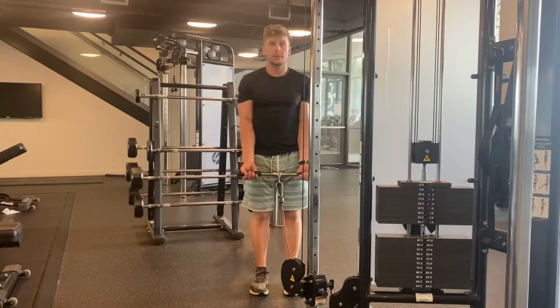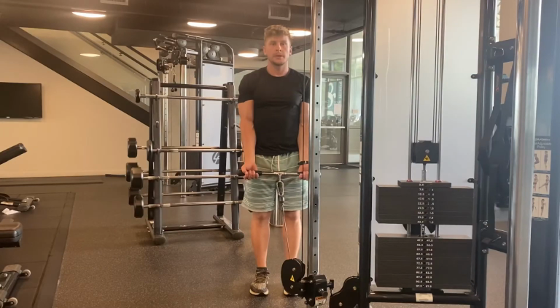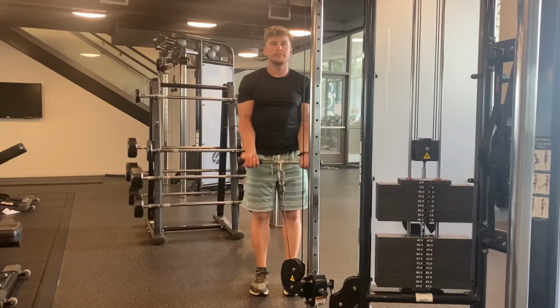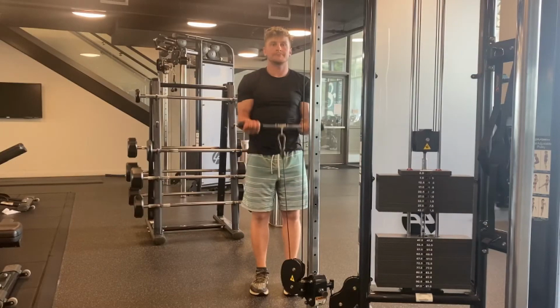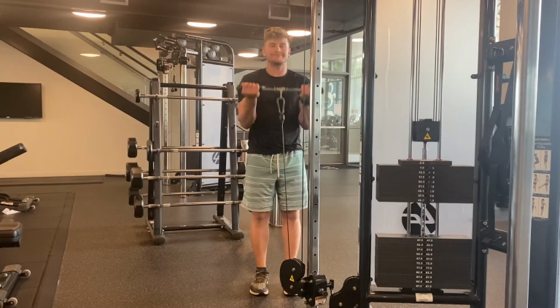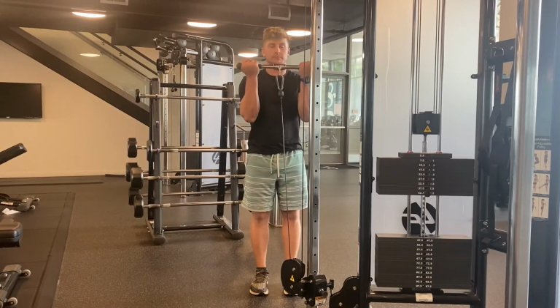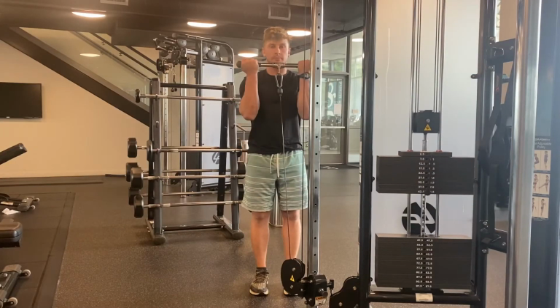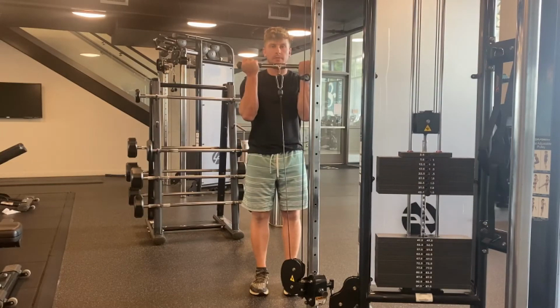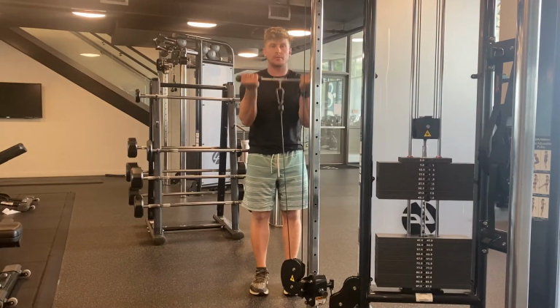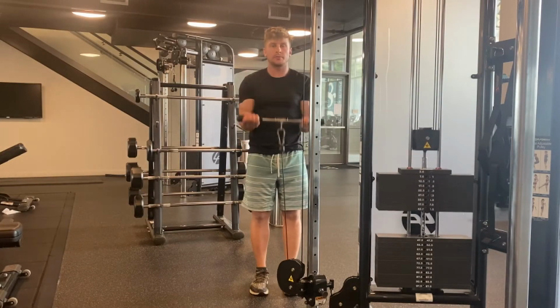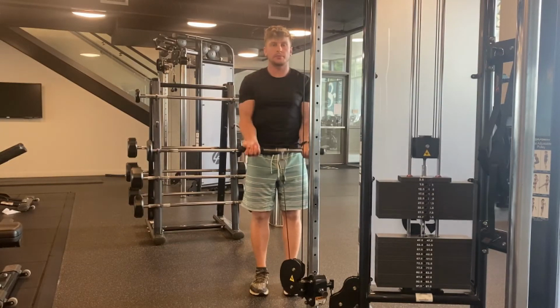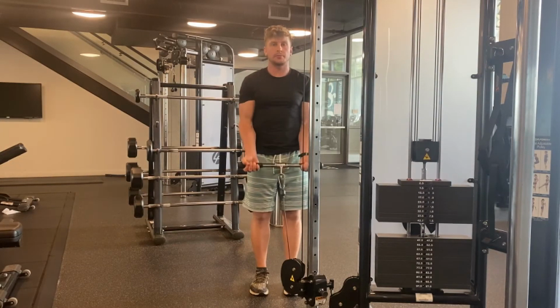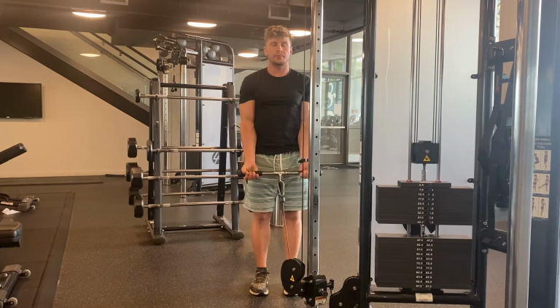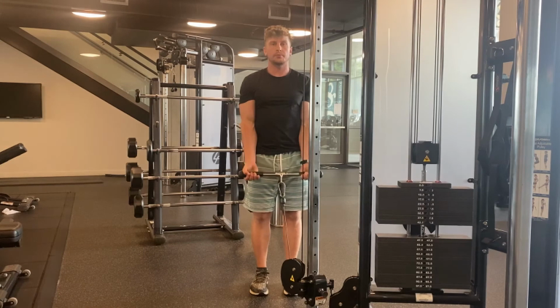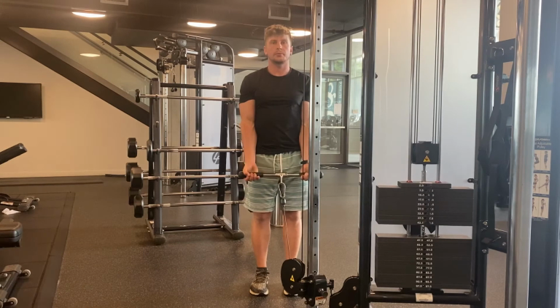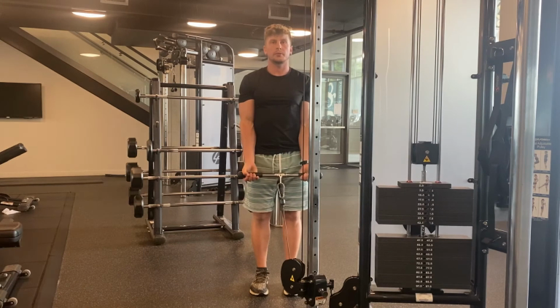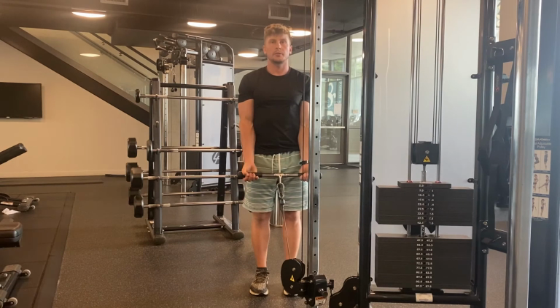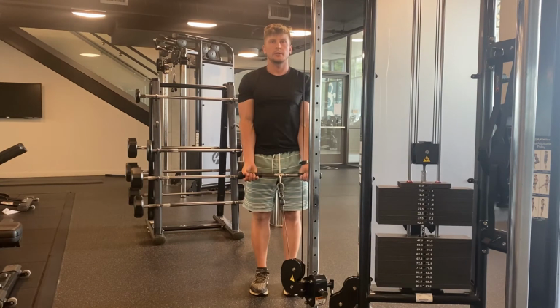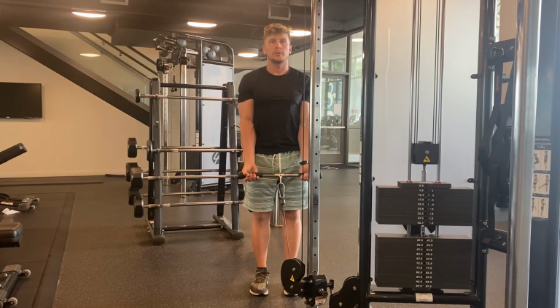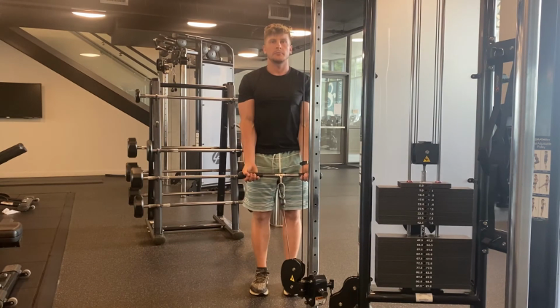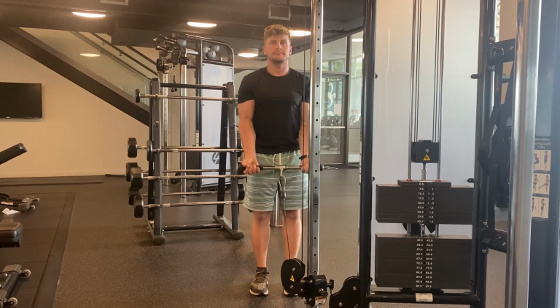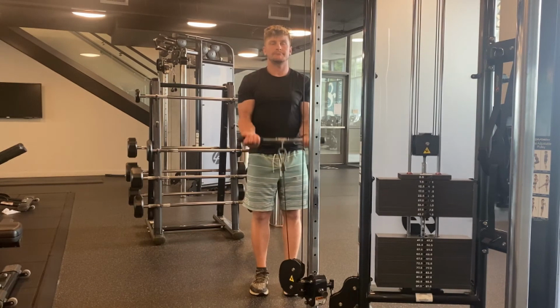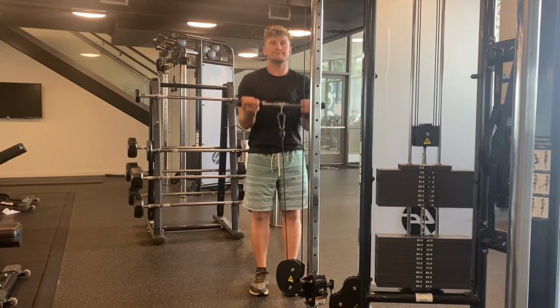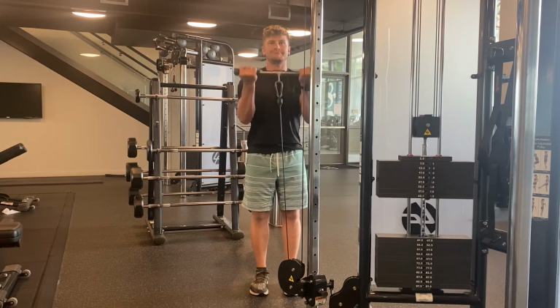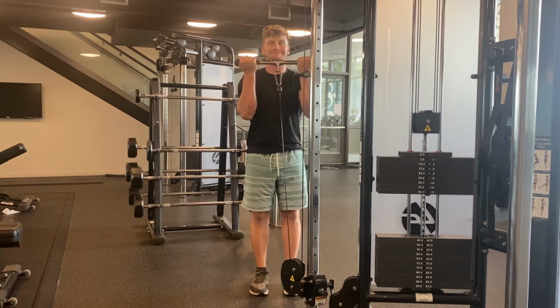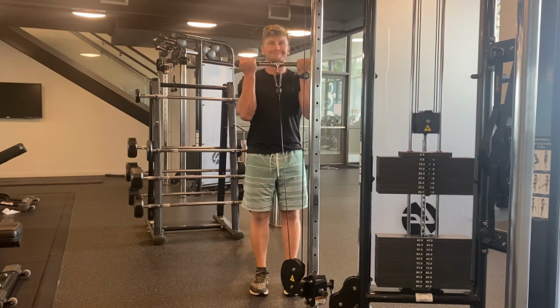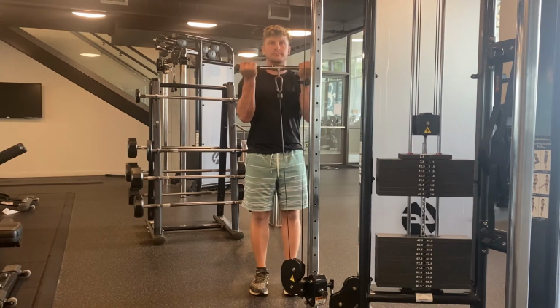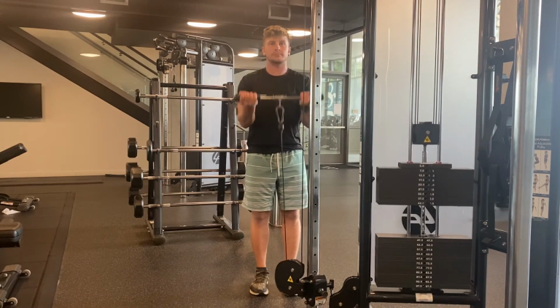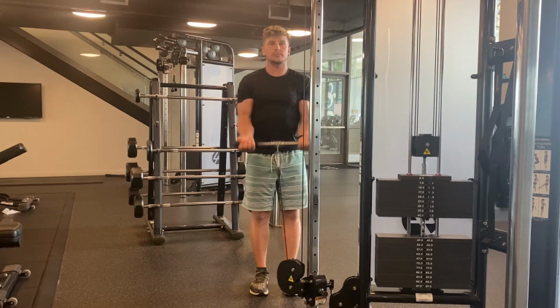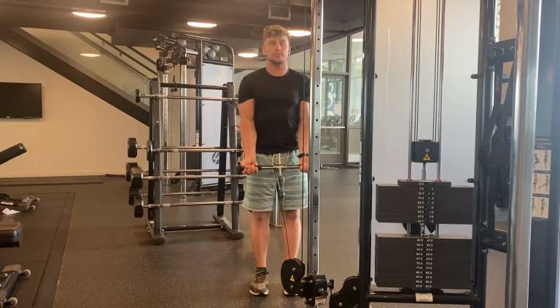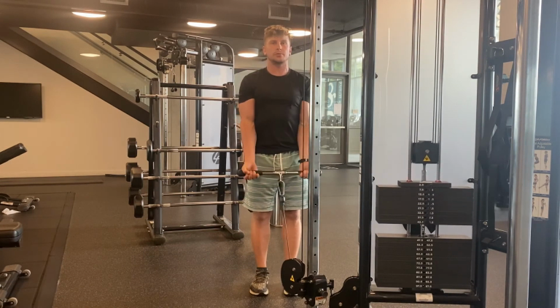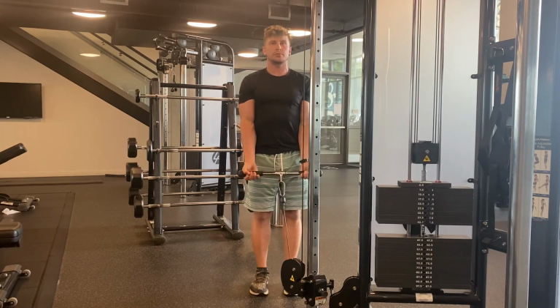If you found the video useful, don't forget to click the subscribe button to stay up to date for more exercise and tips on how to train against gravity.